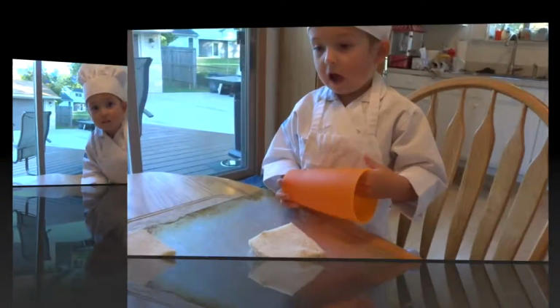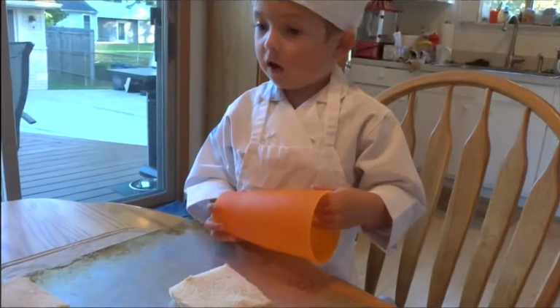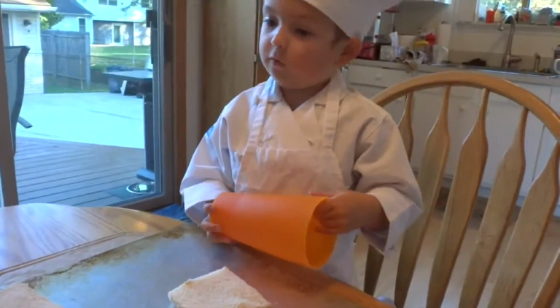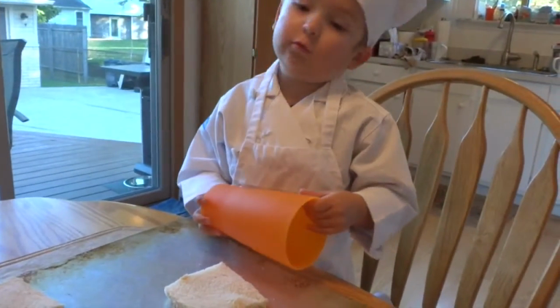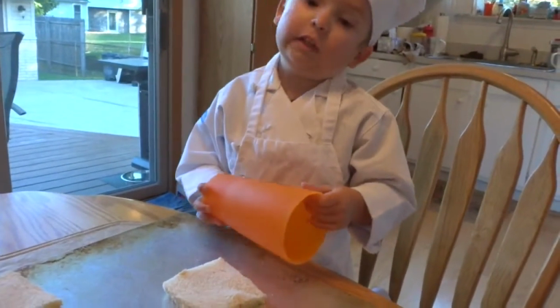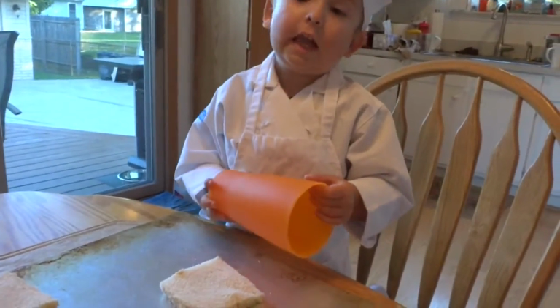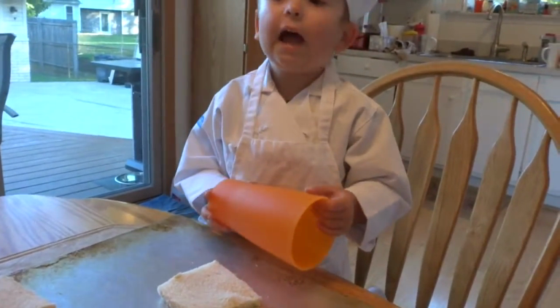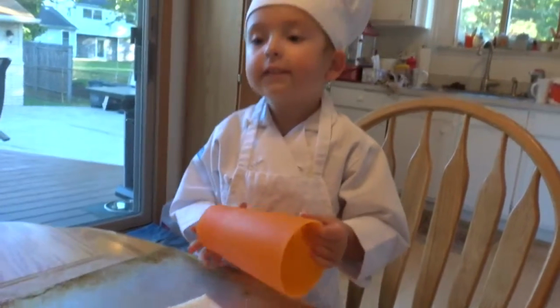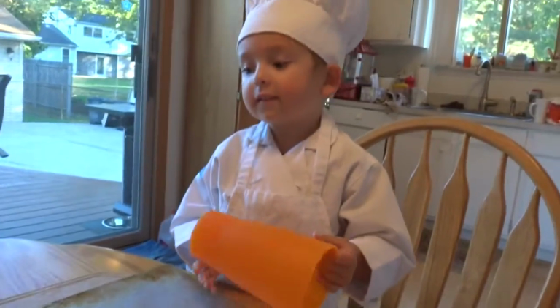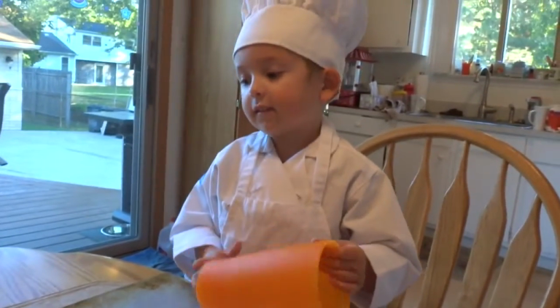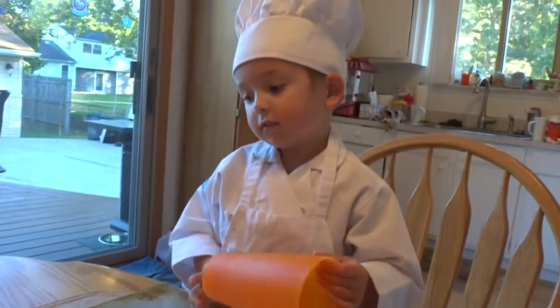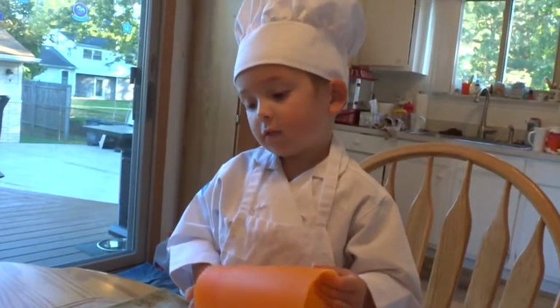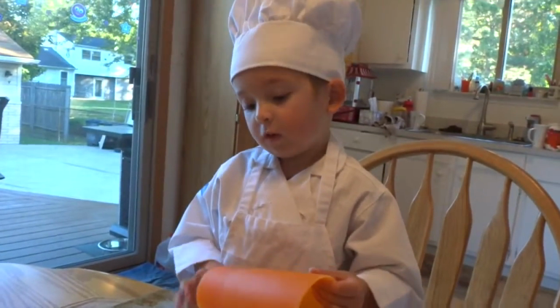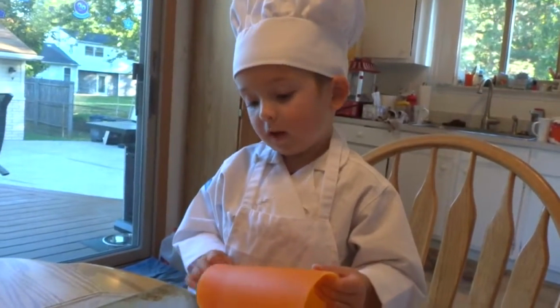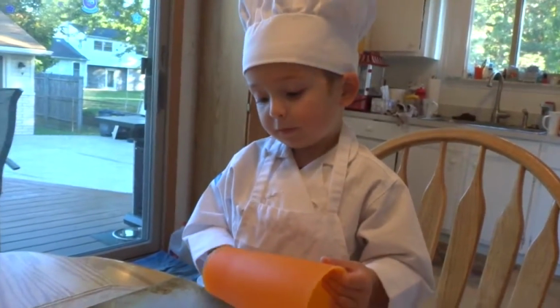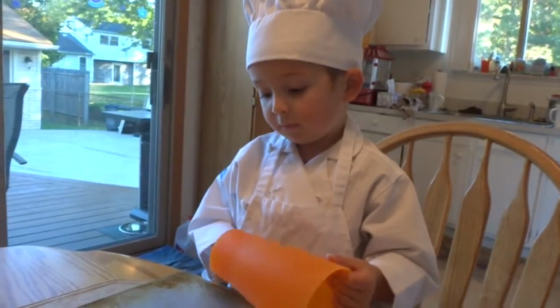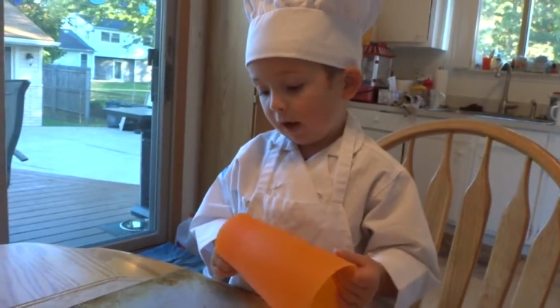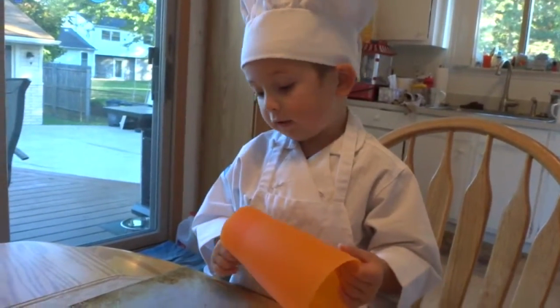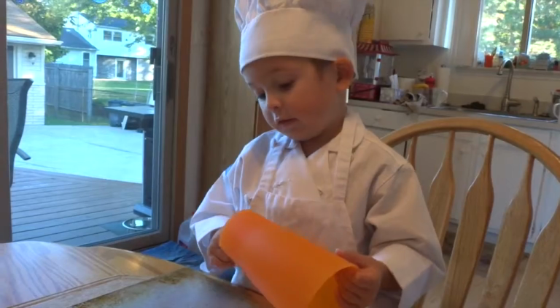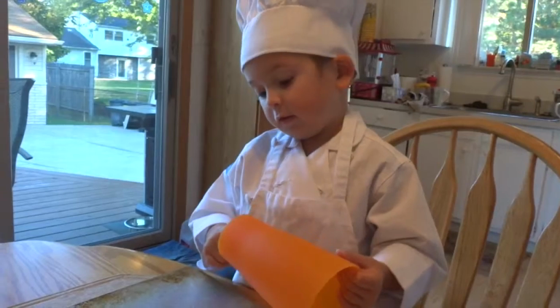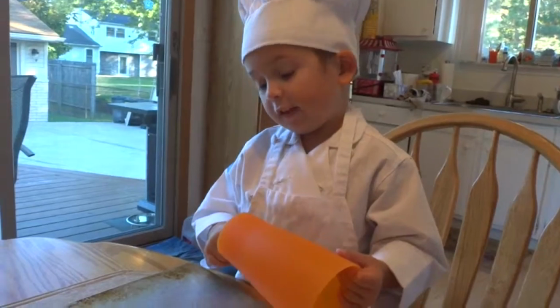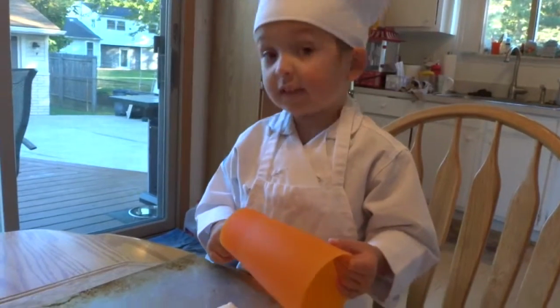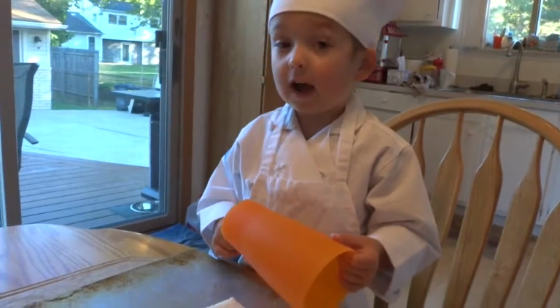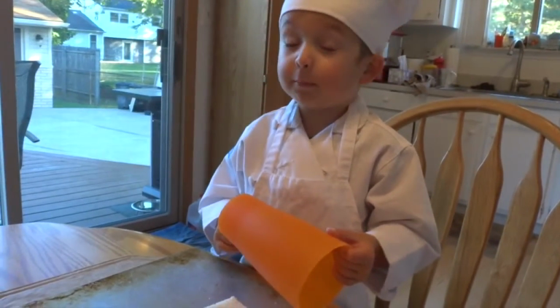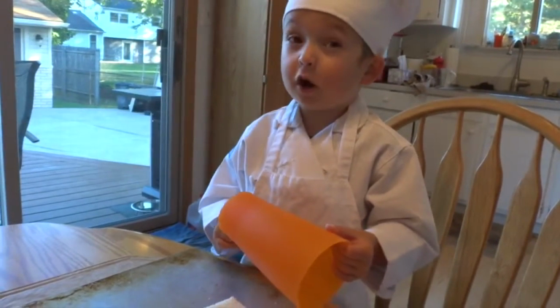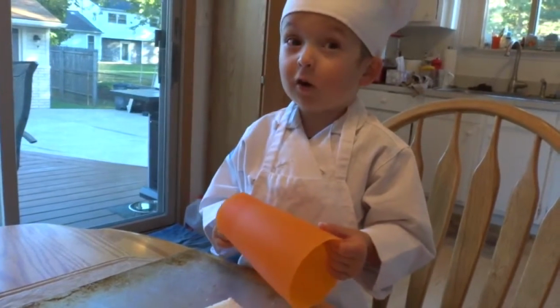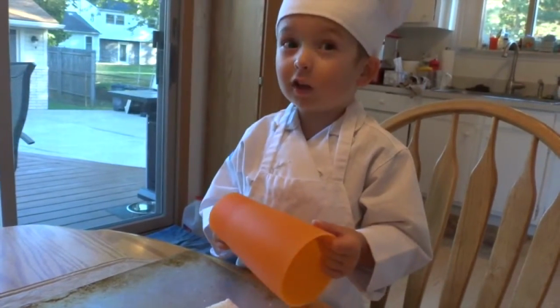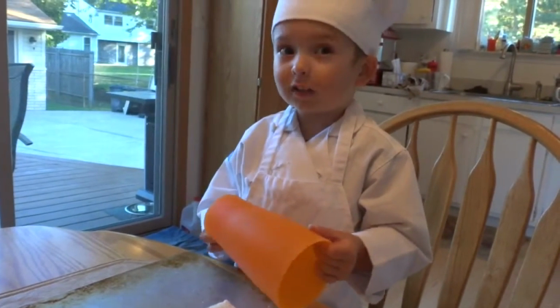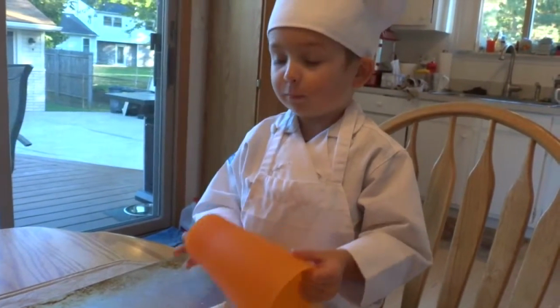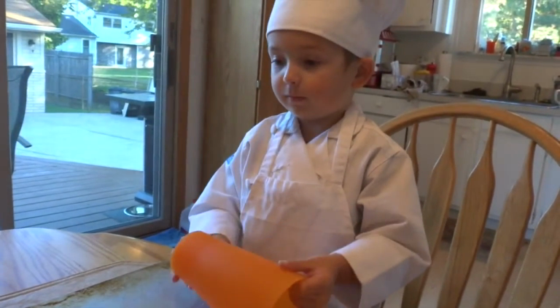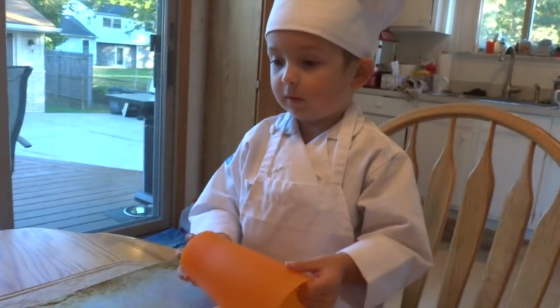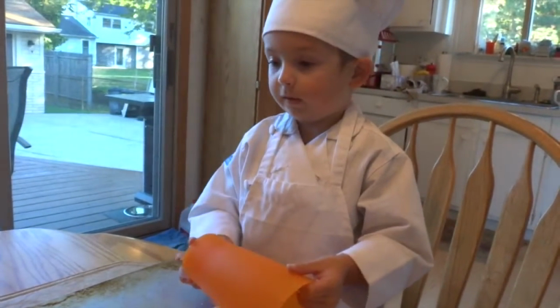Next, roll out your bread flat using a cup or a rolling pin.